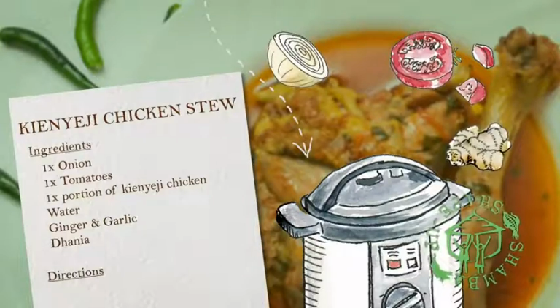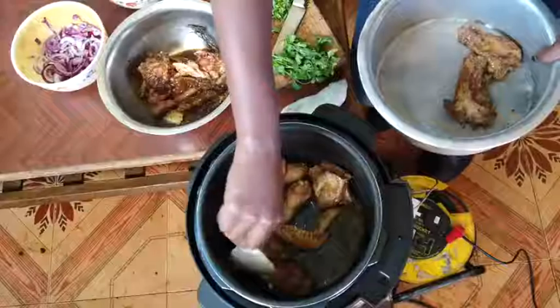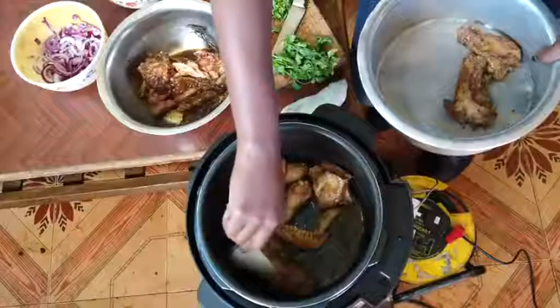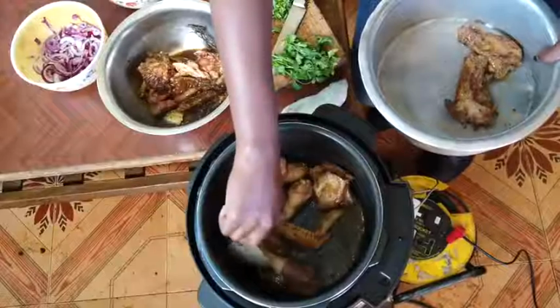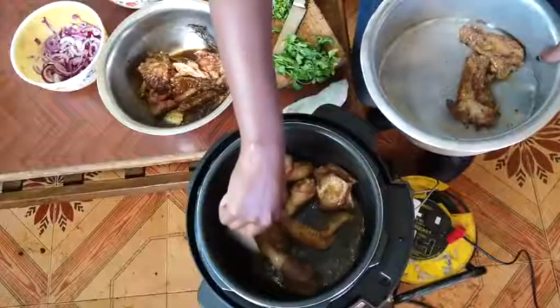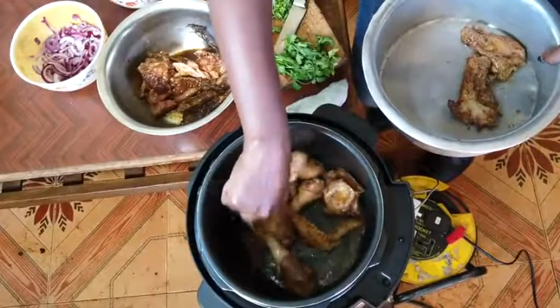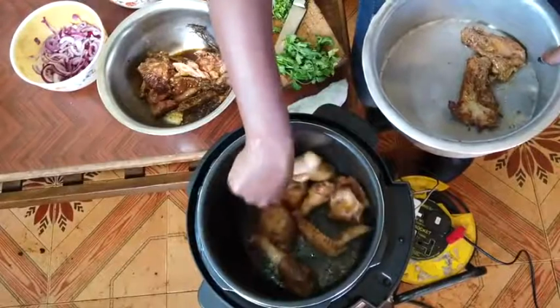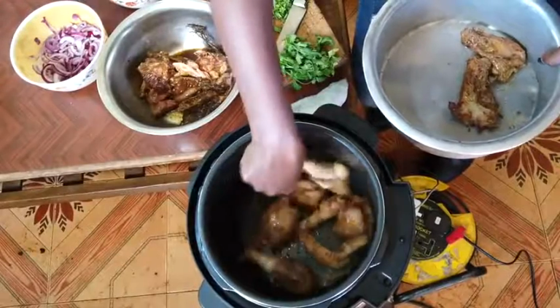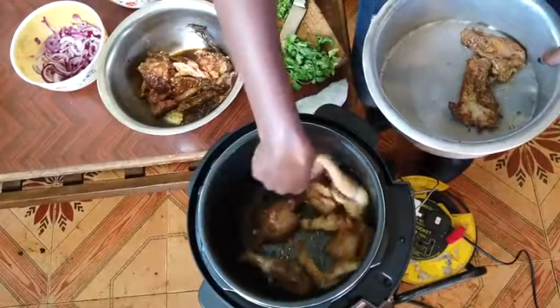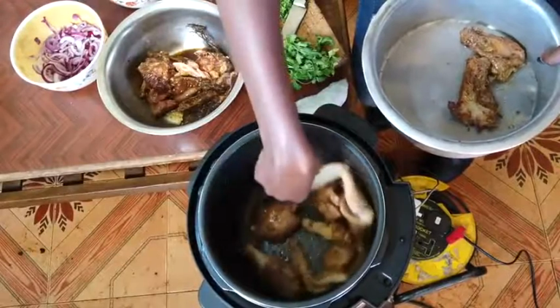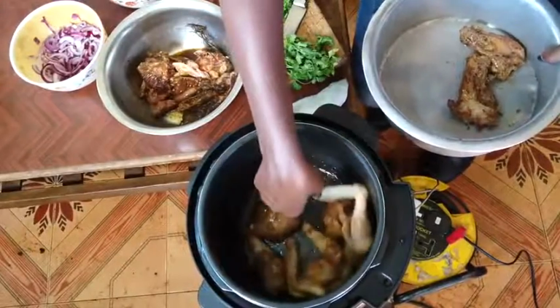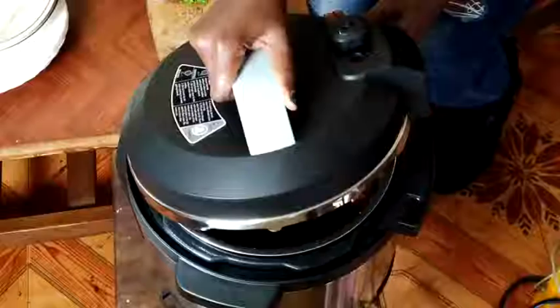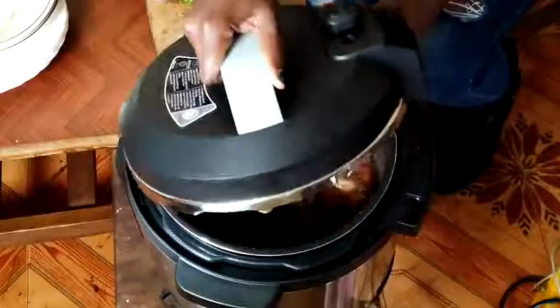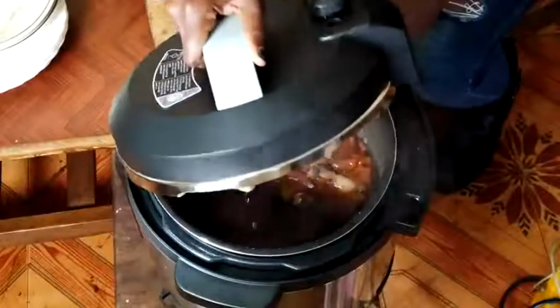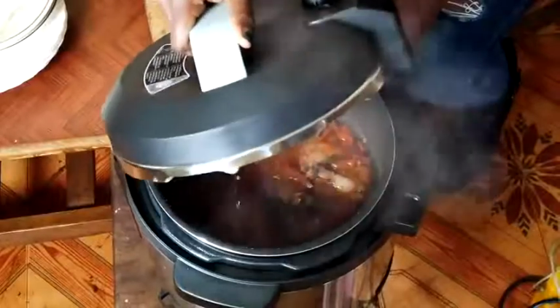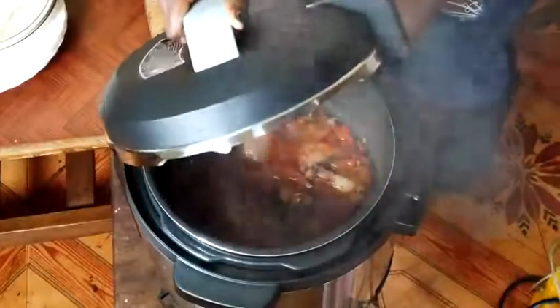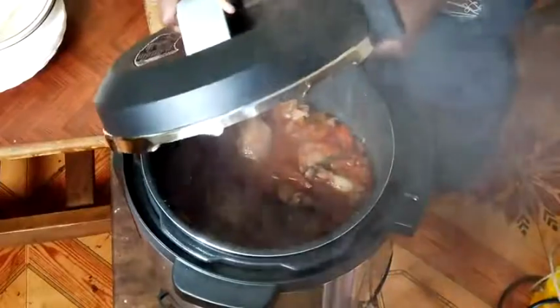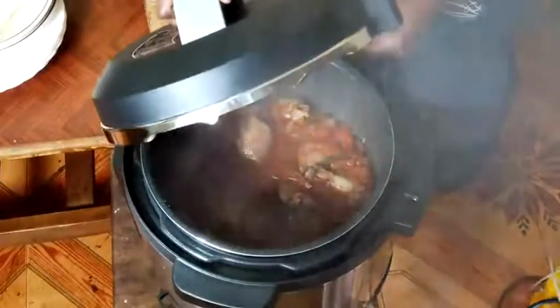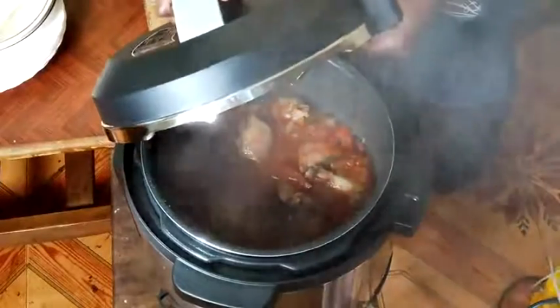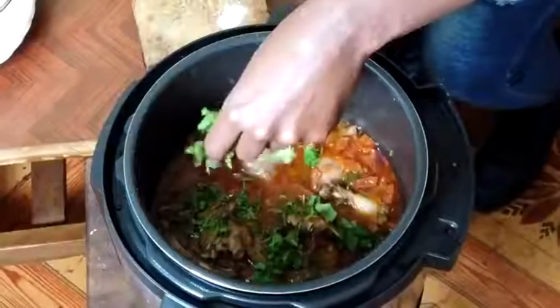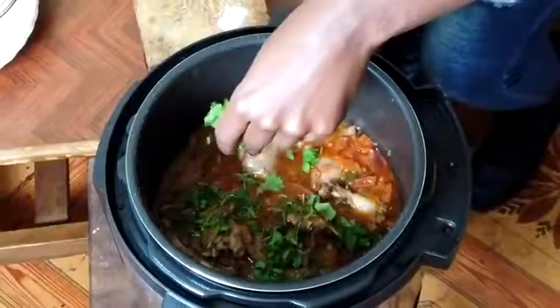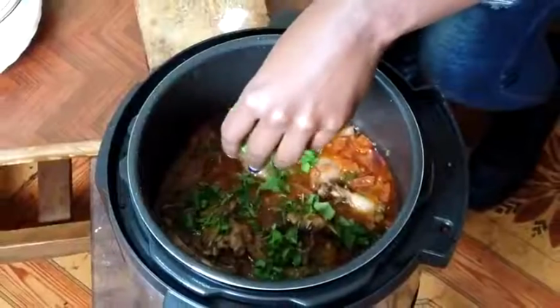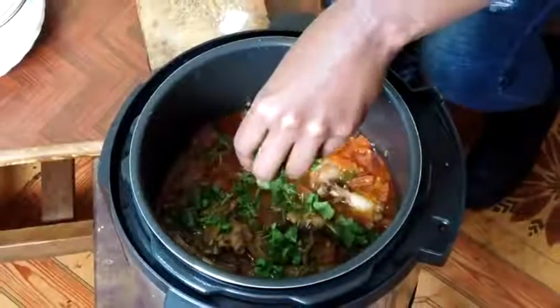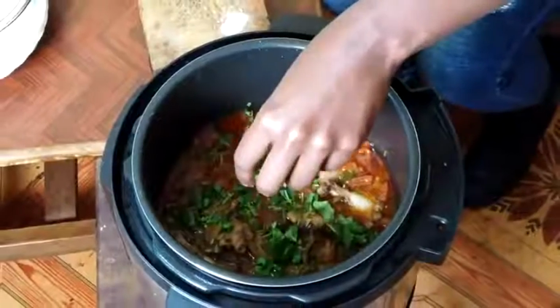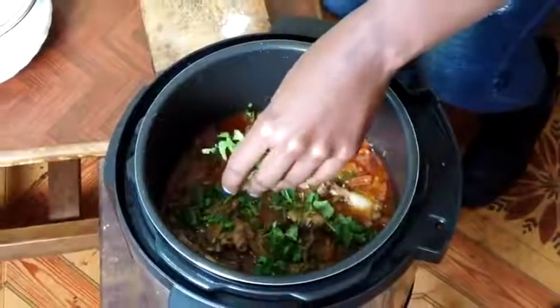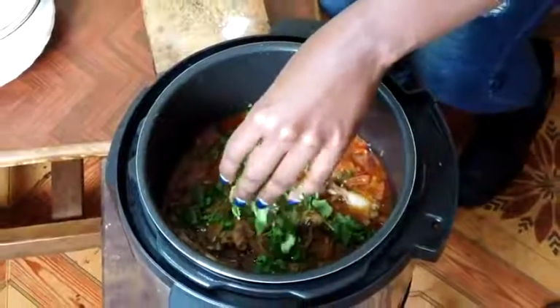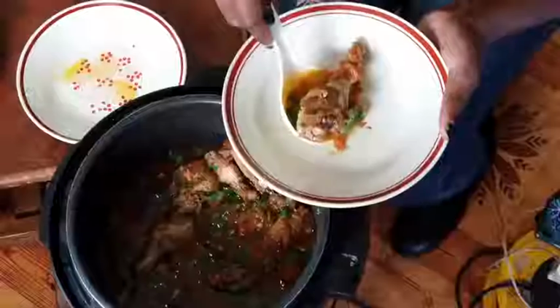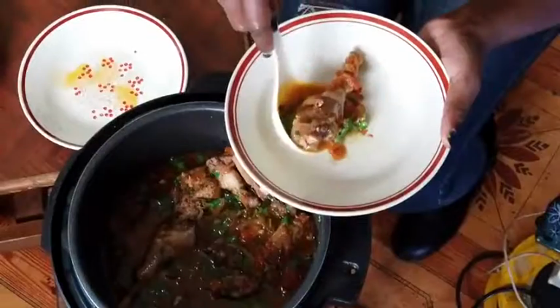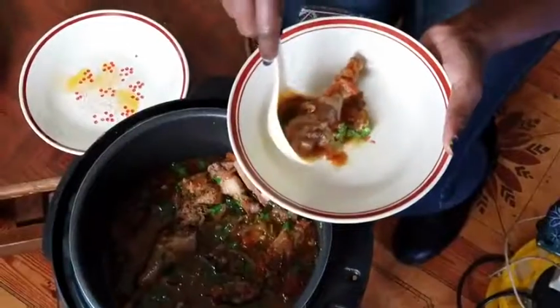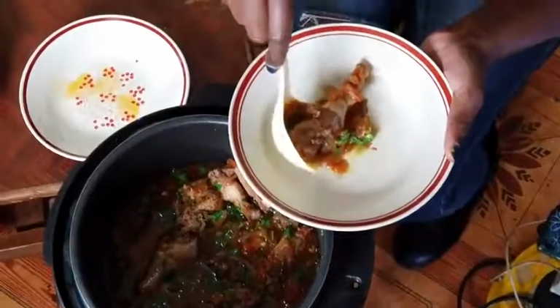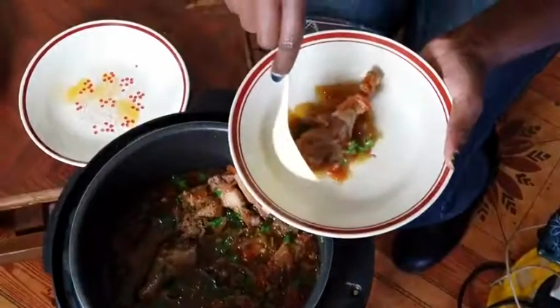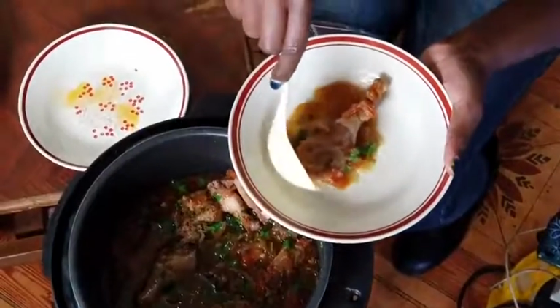Today Nimmo is going to be showing us how to cook Kenyeji chicken with onion, tomato, garlic, herbs and spices.